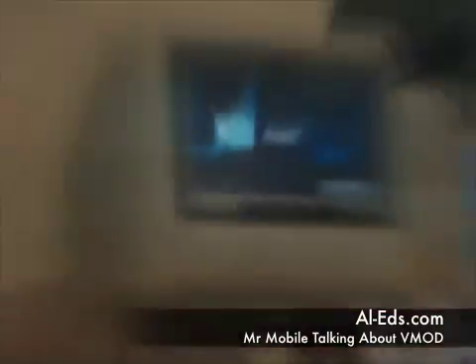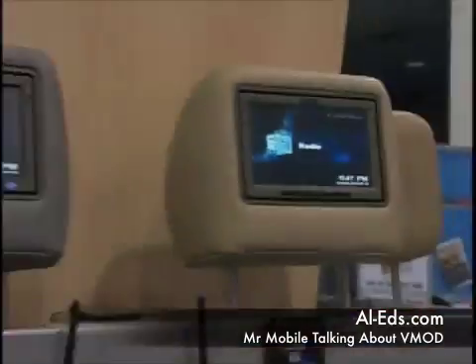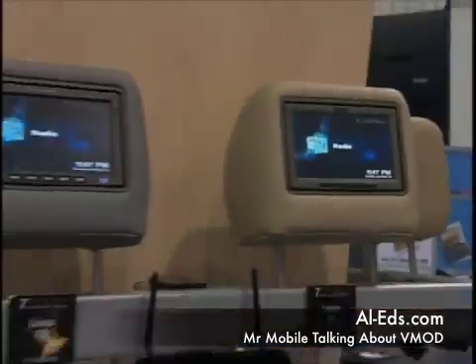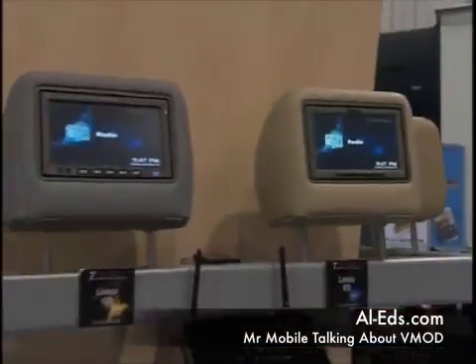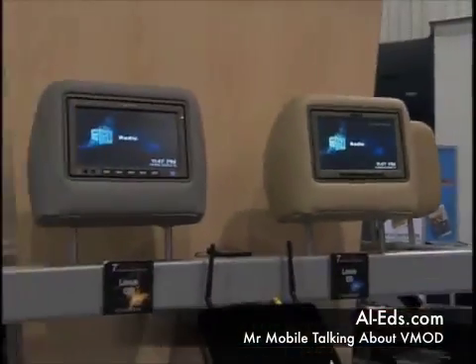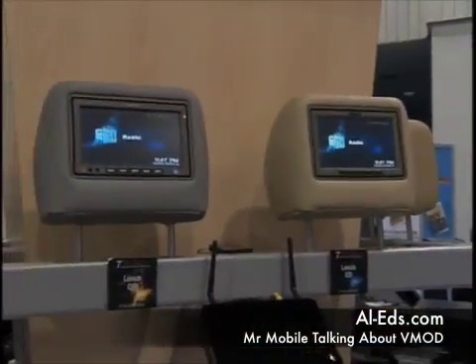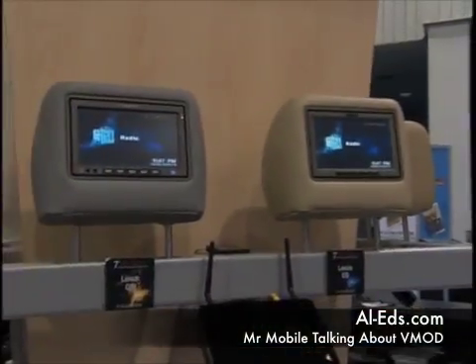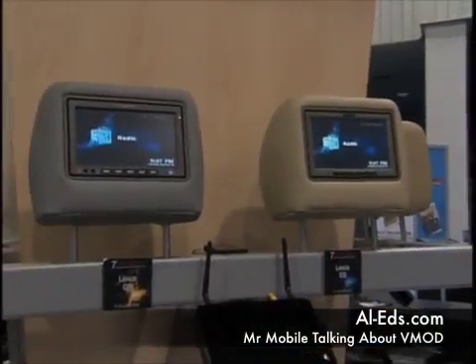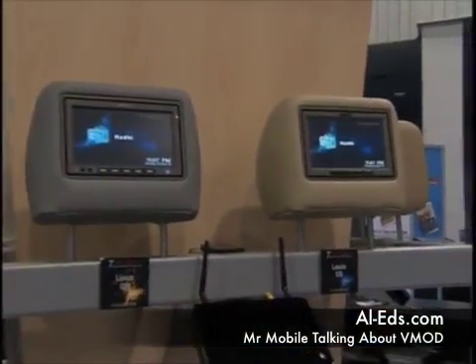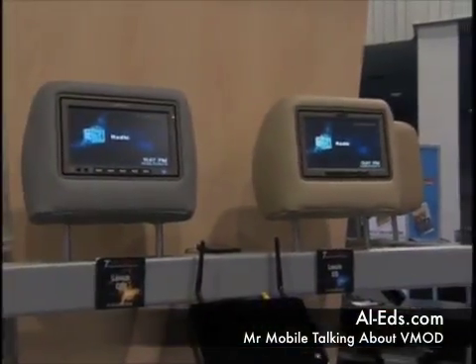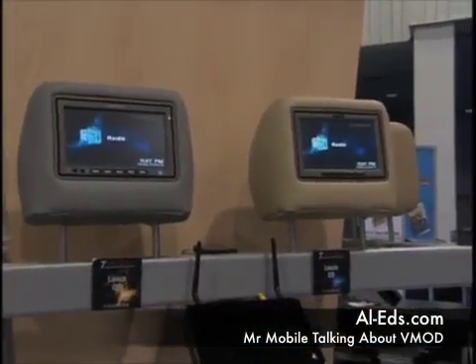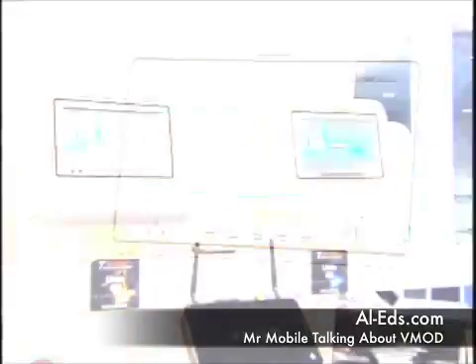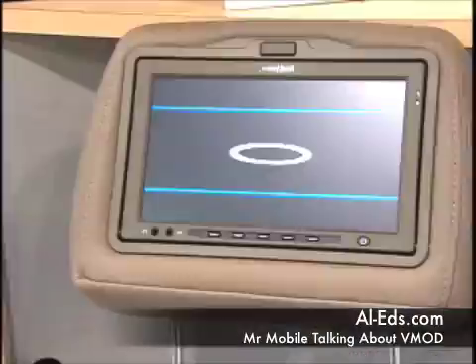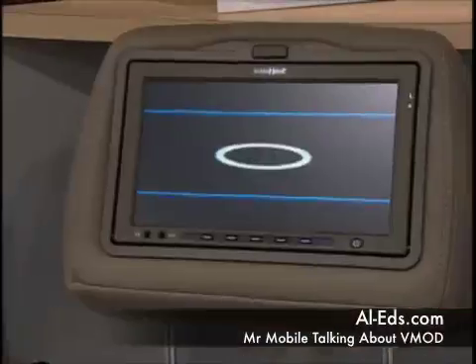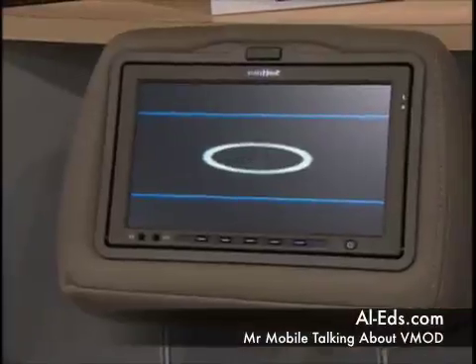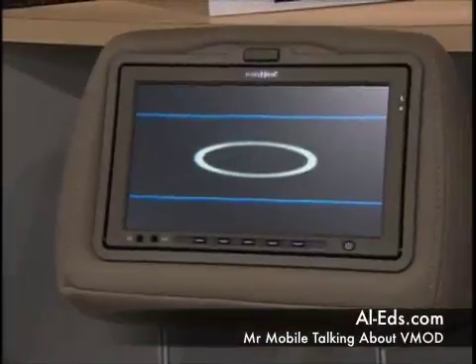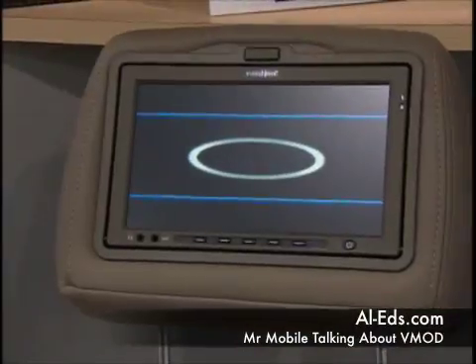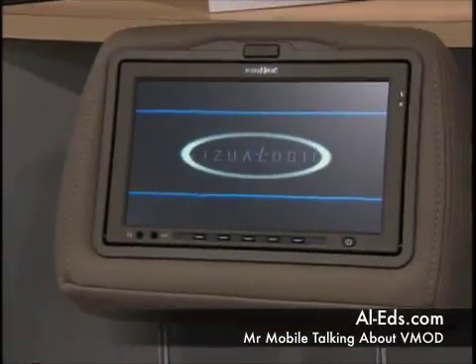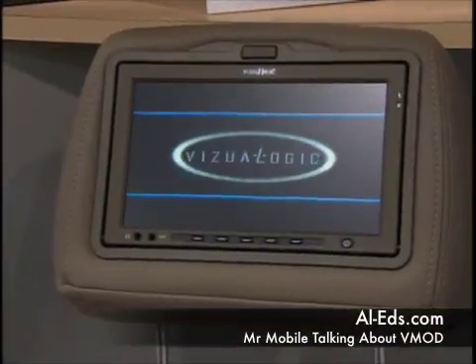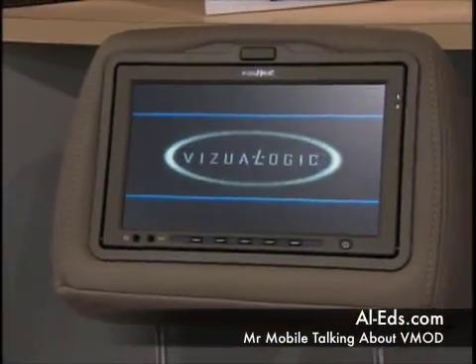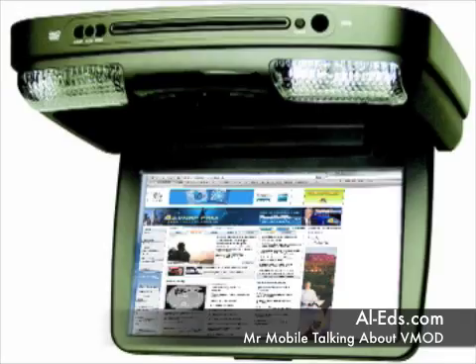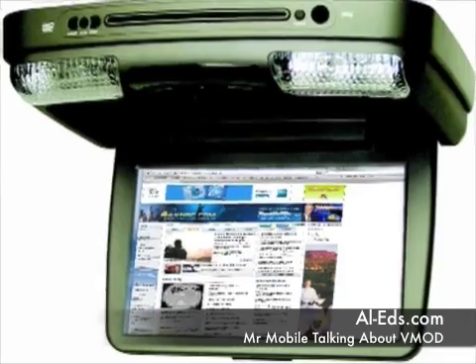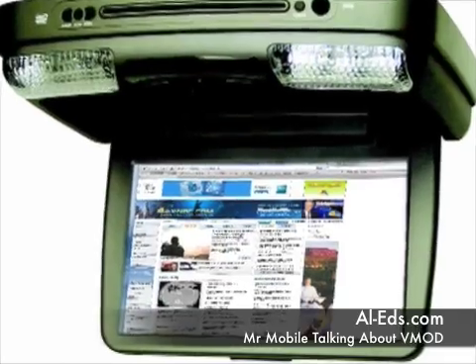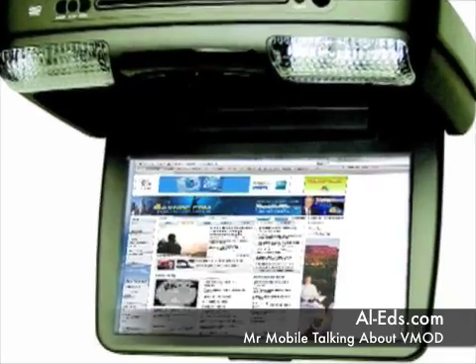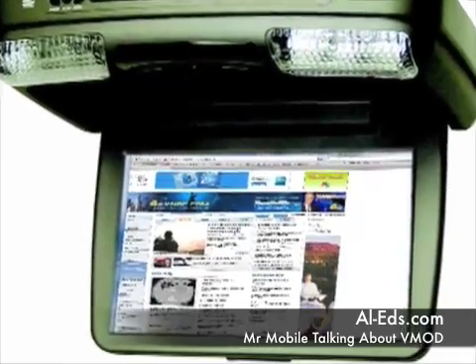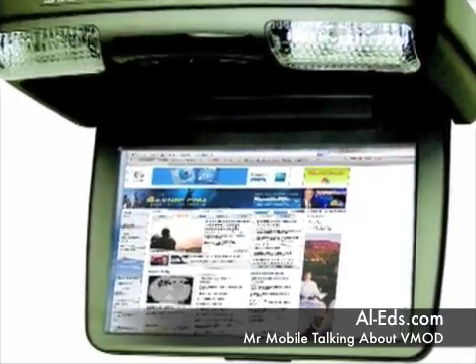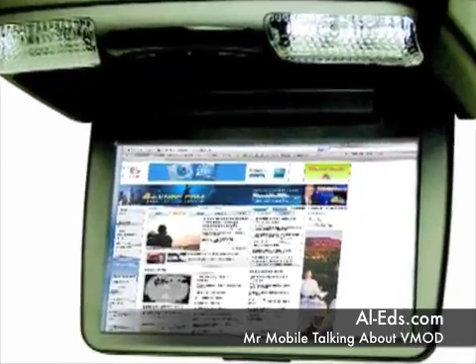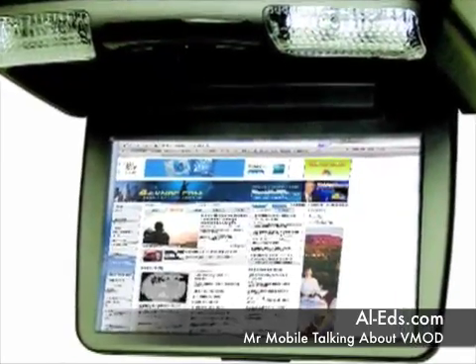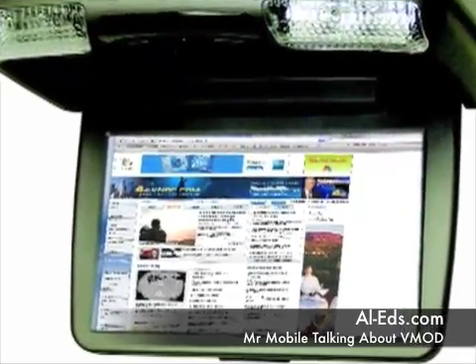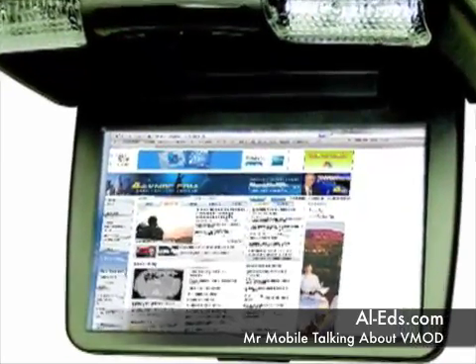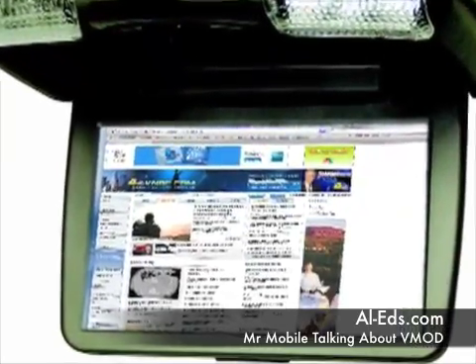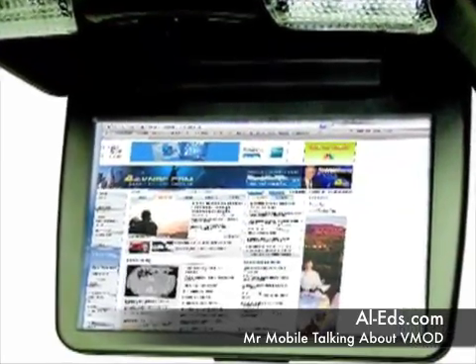Monitors are placed in the headrest, and using Wi-Fi, V-MOD communicates with your home computer.